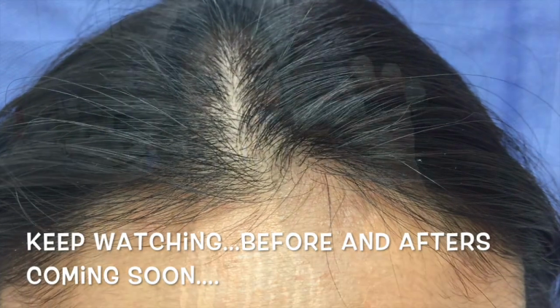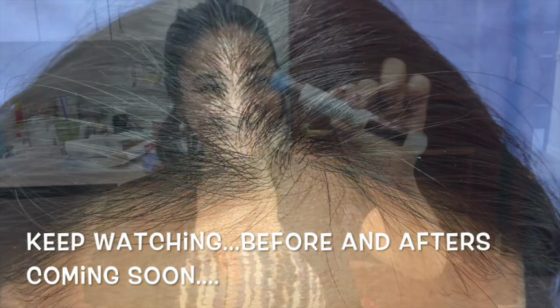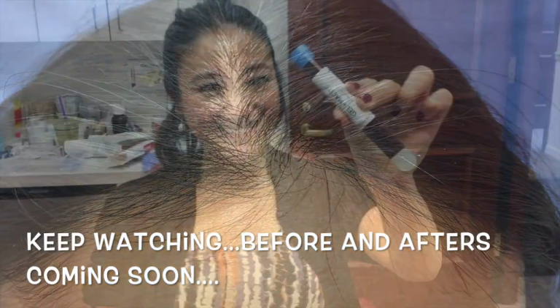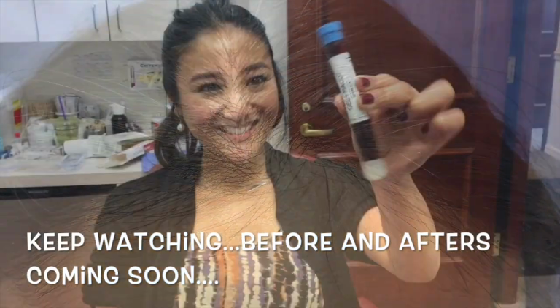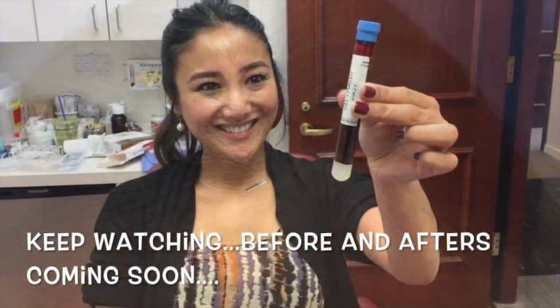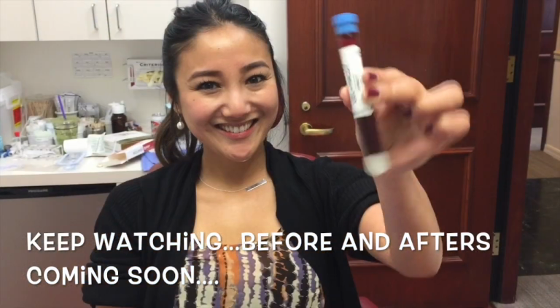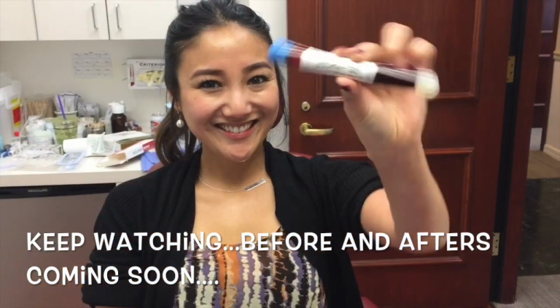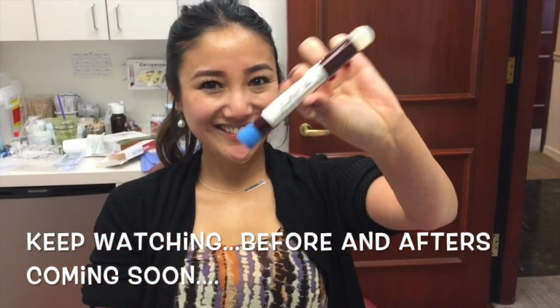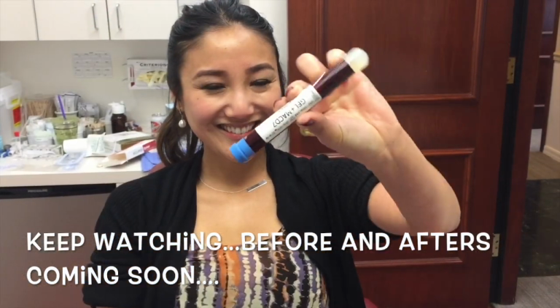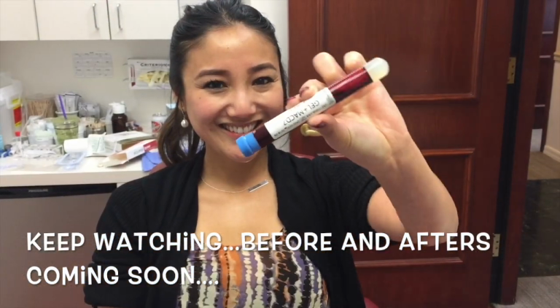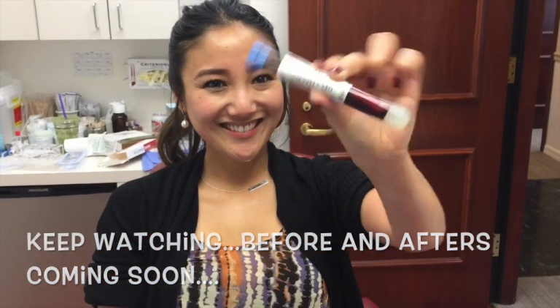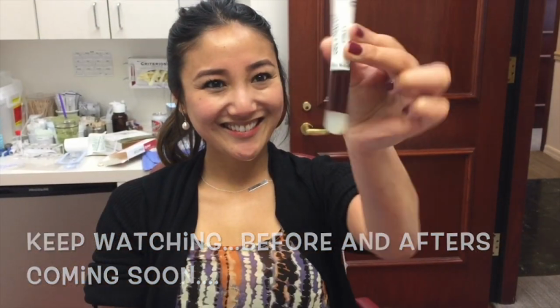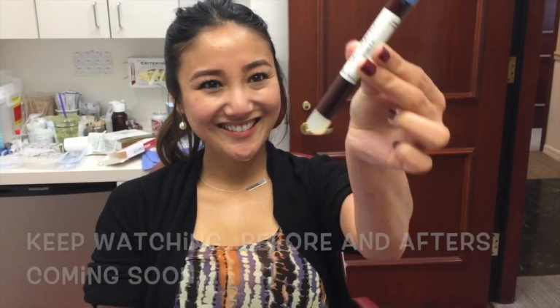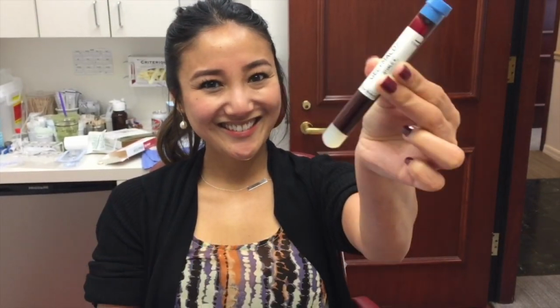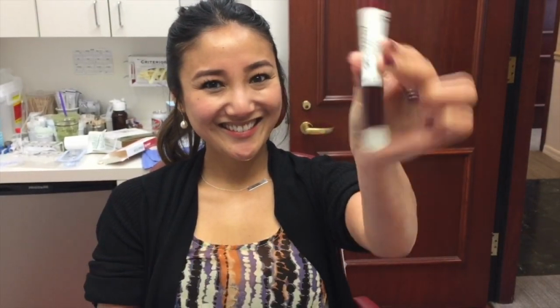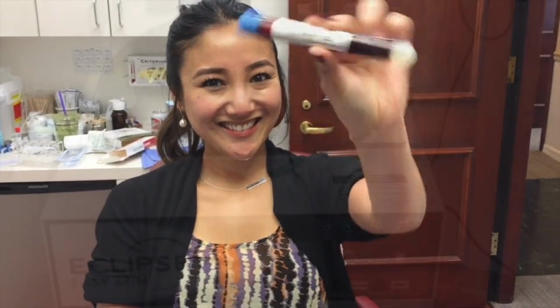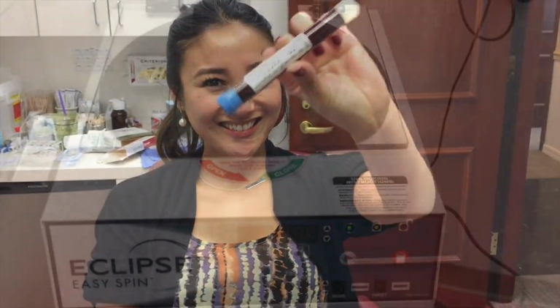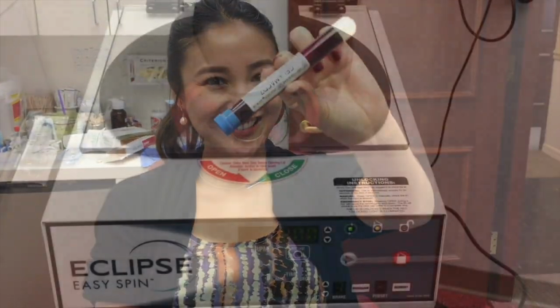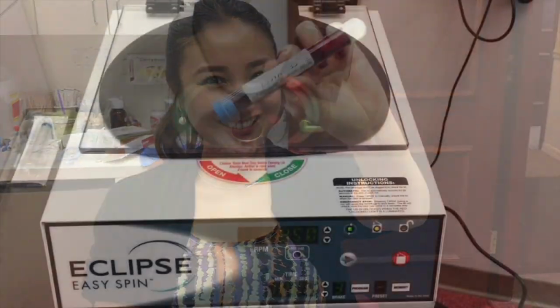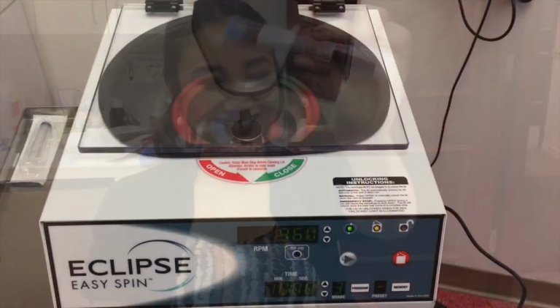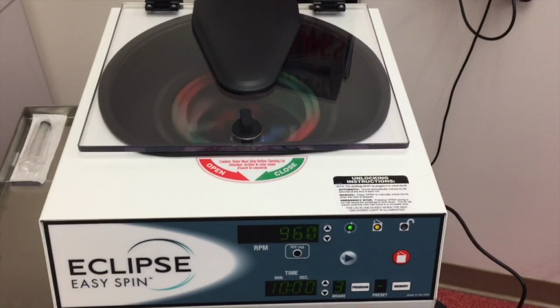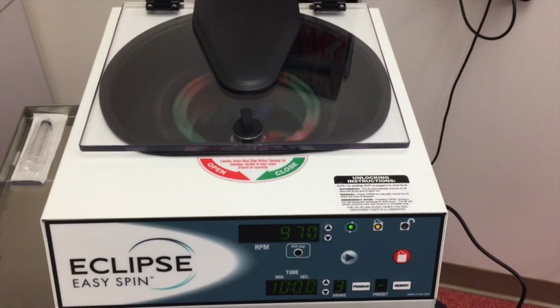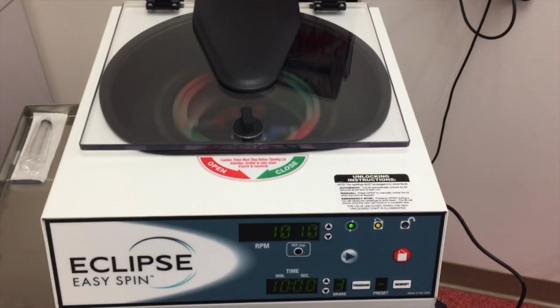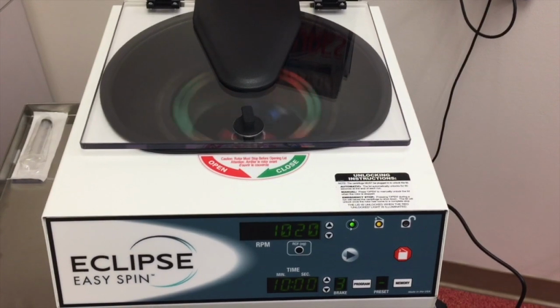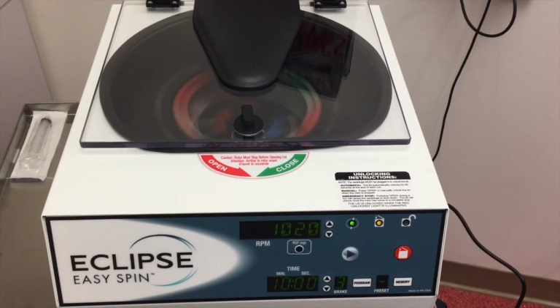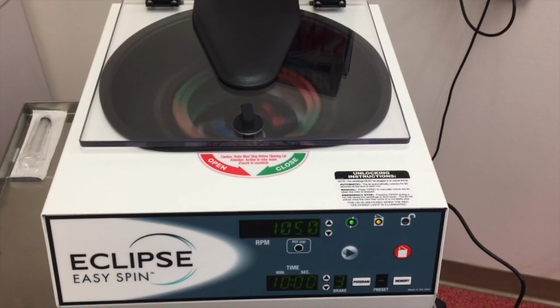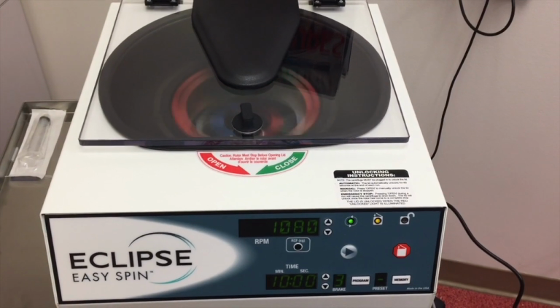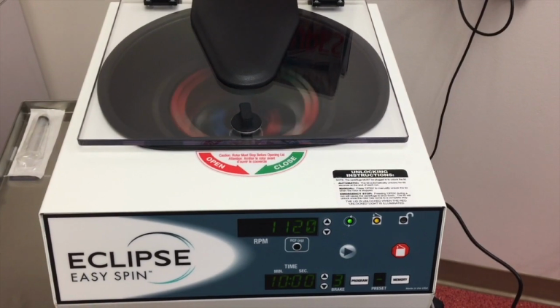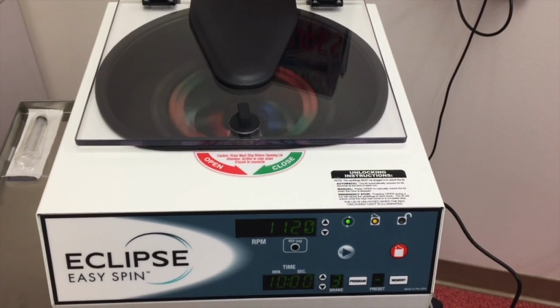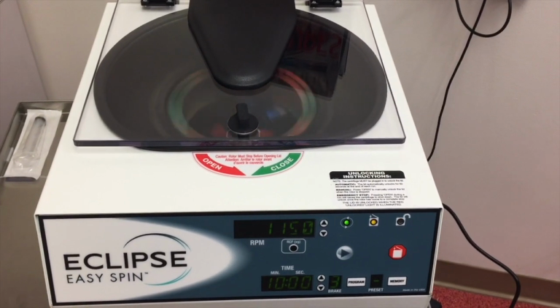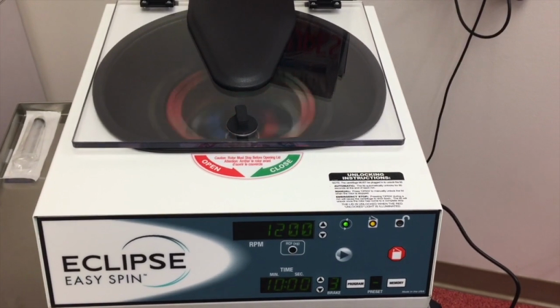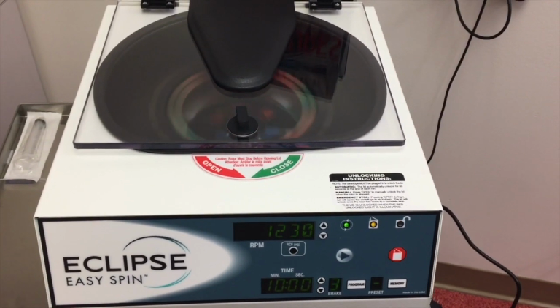Step one, drawing the blood. Step two, centrifuging and spinning the blood.